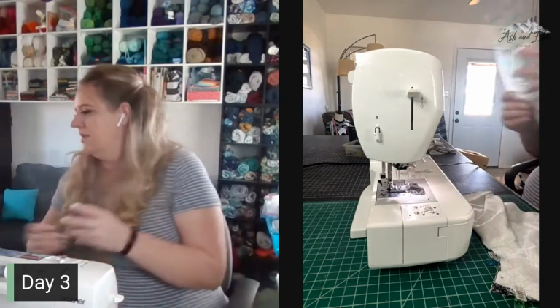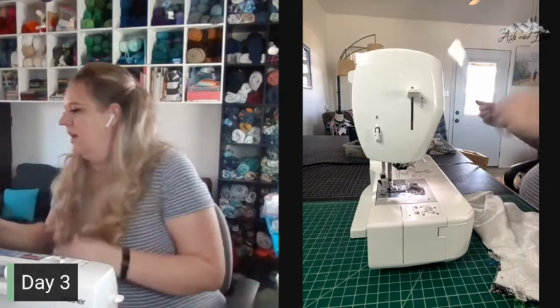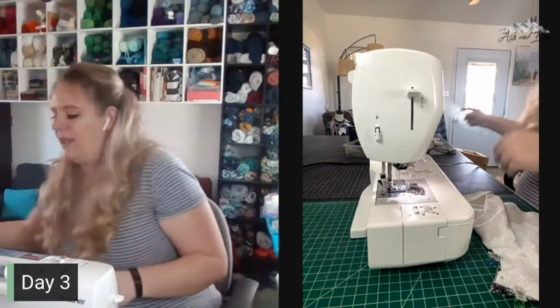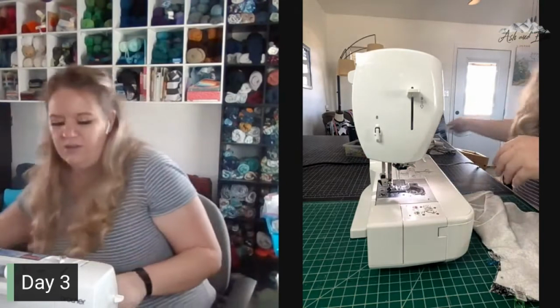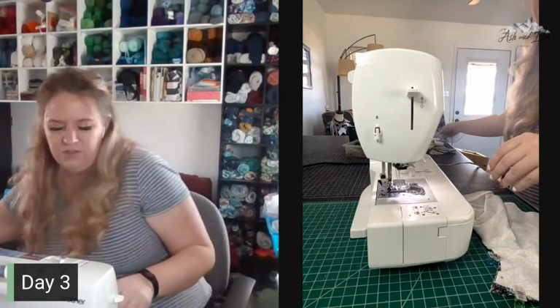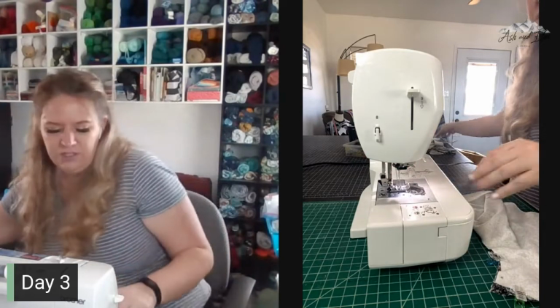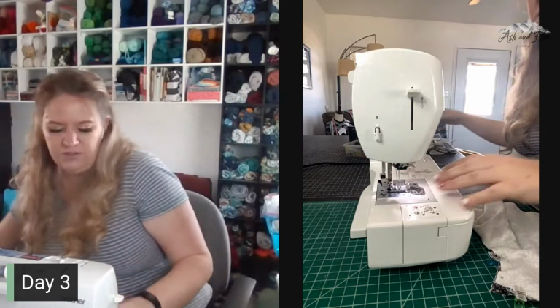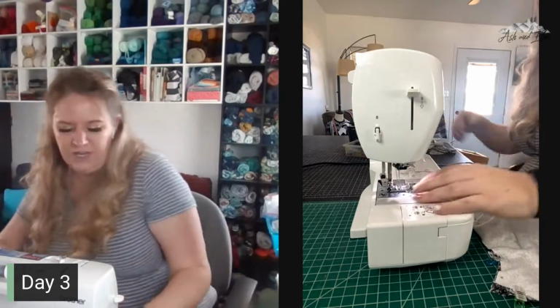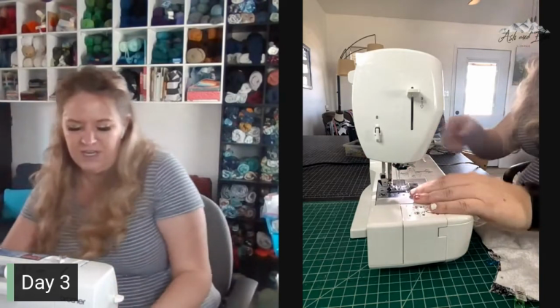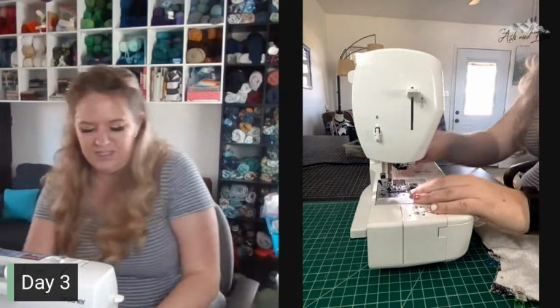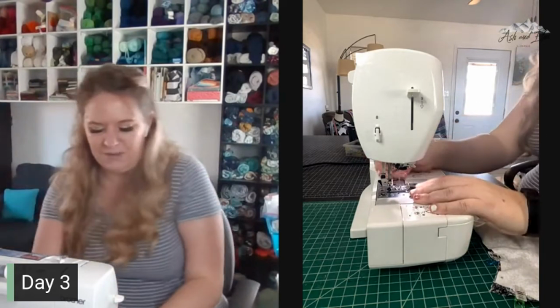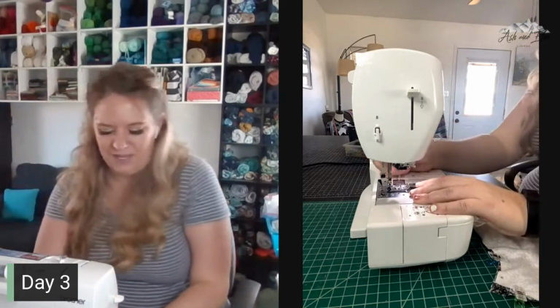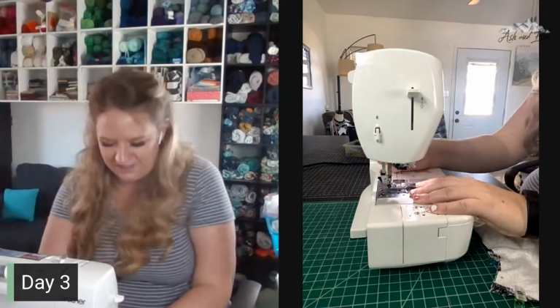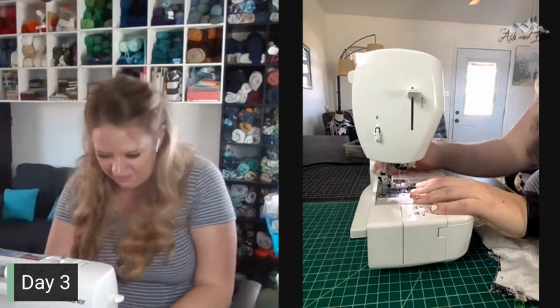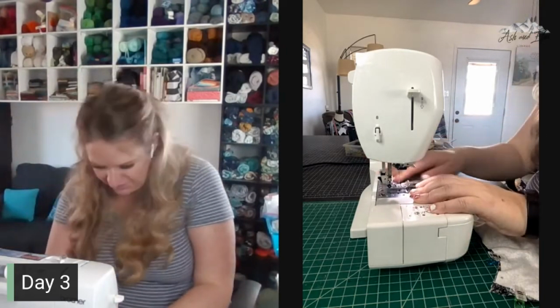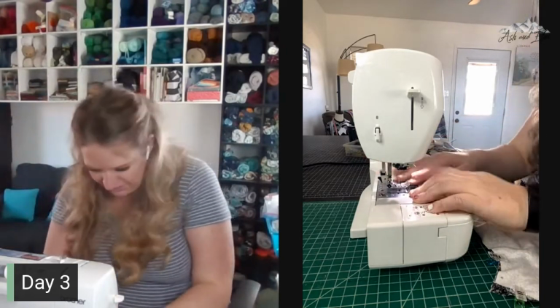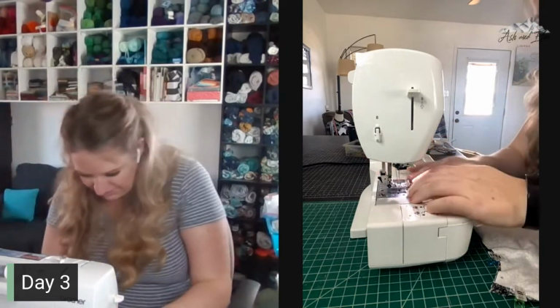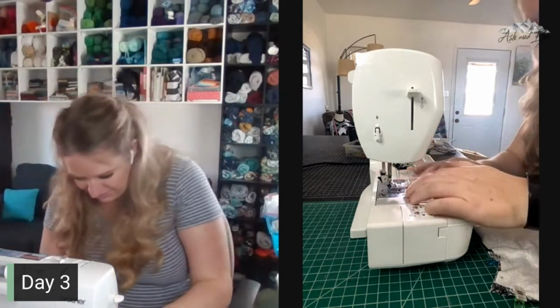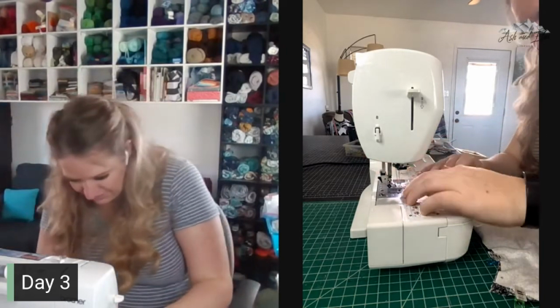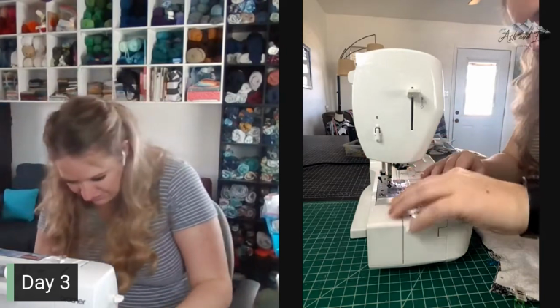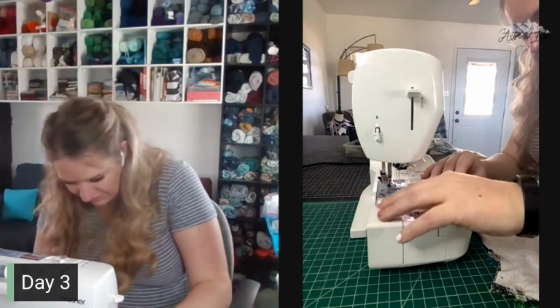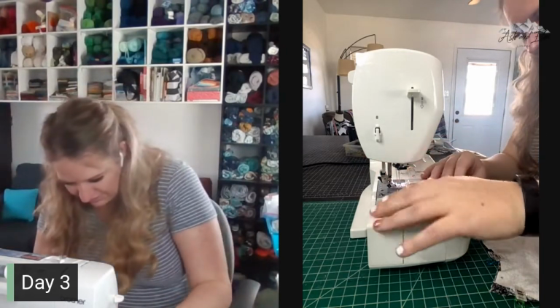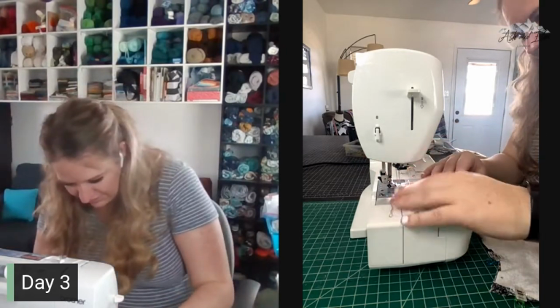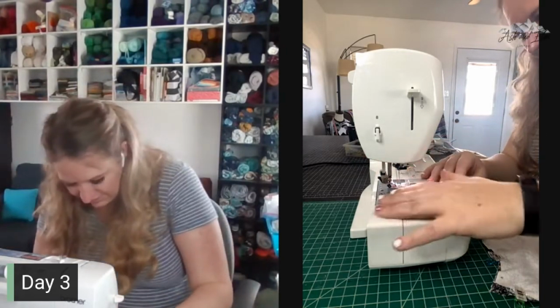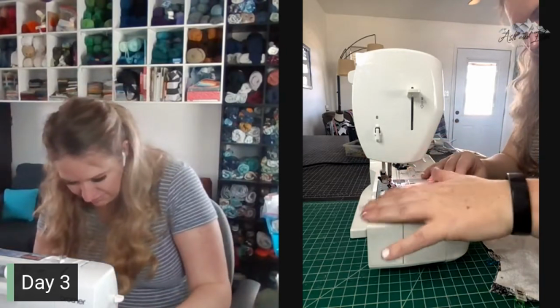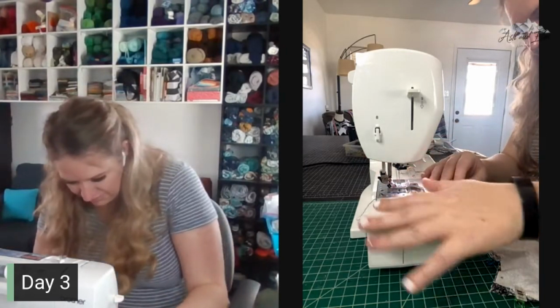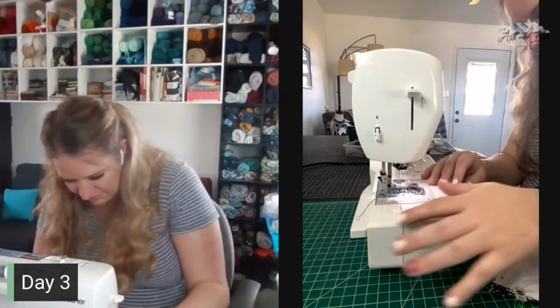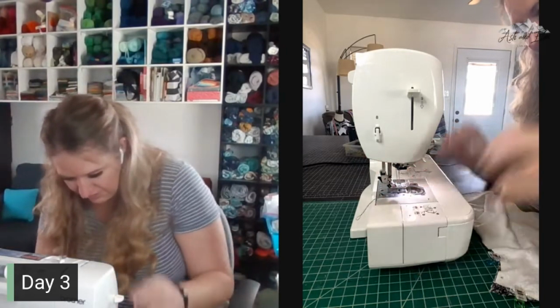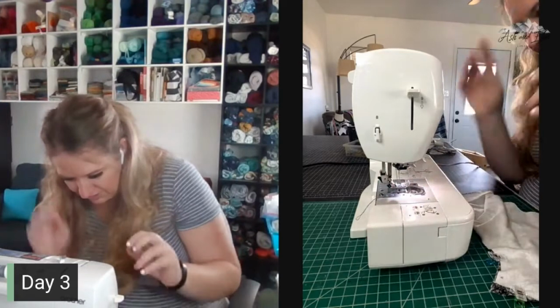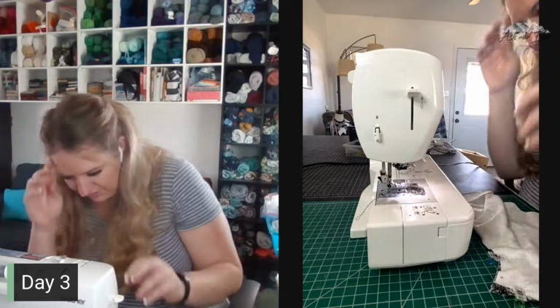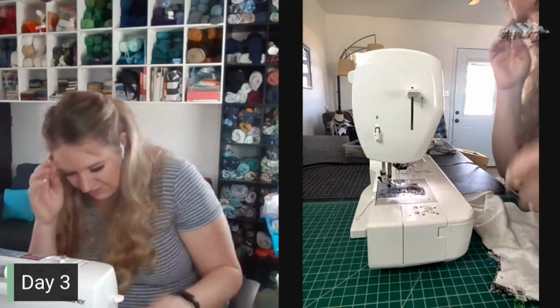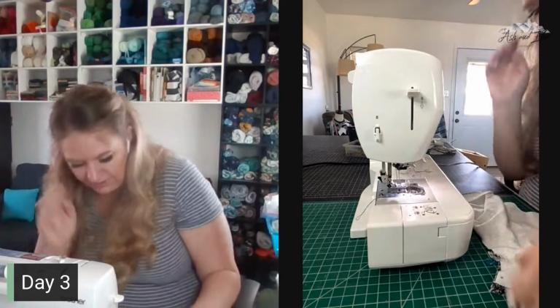I don't usually do 3/8 inch on my sewing machine, so I needed to measure to make sure I have it accurate.